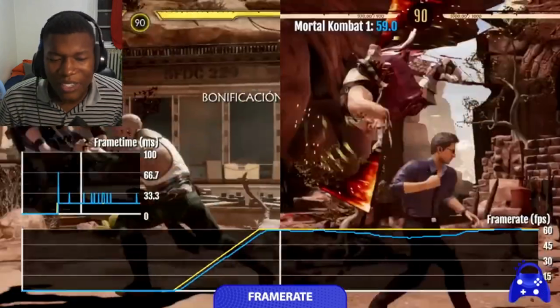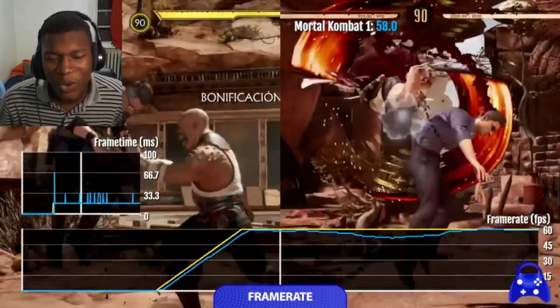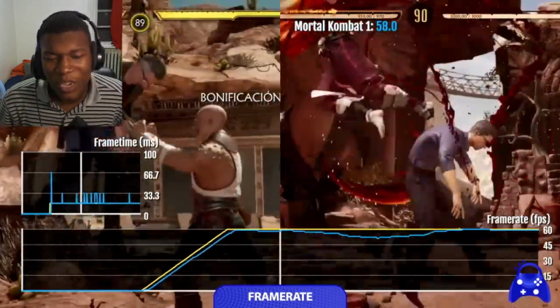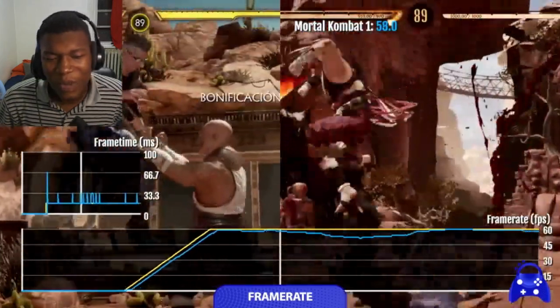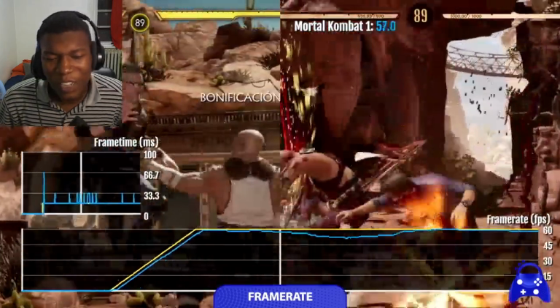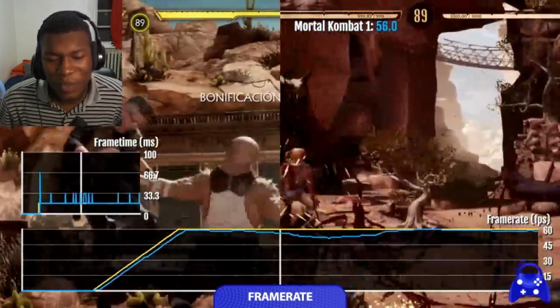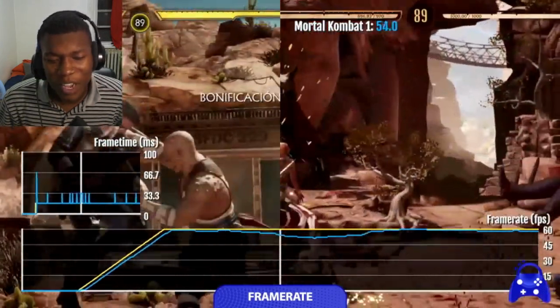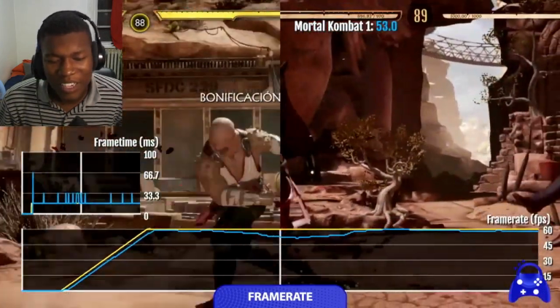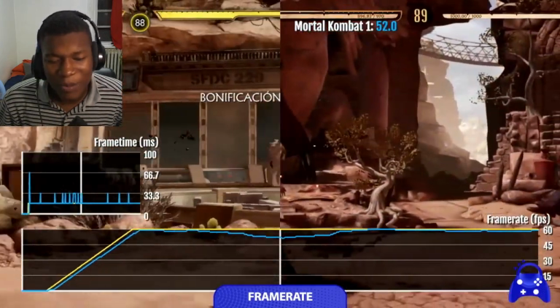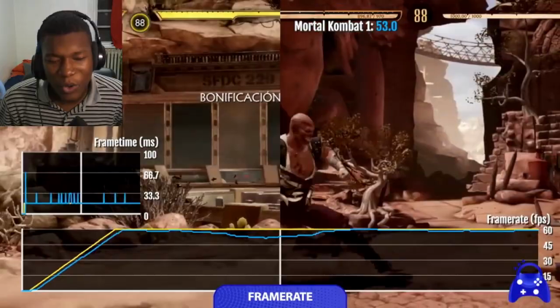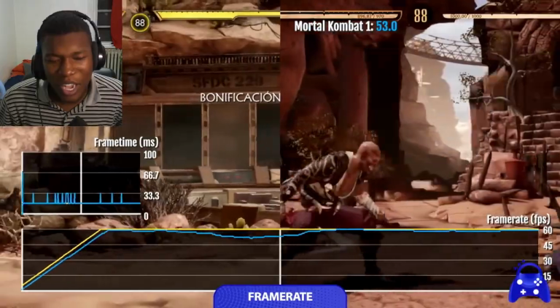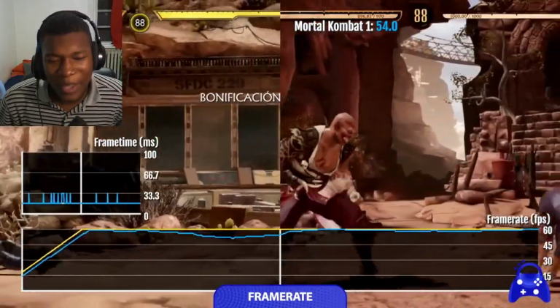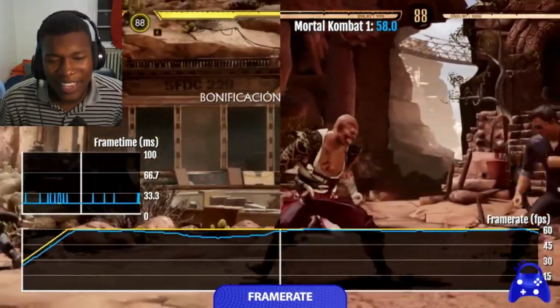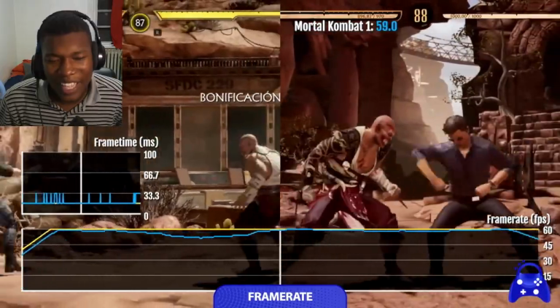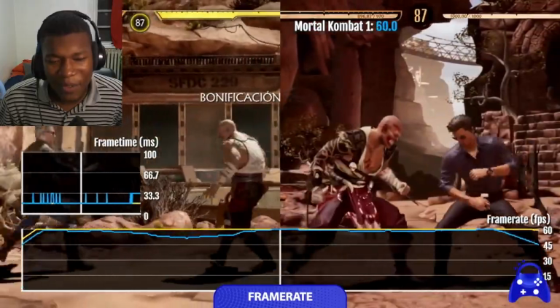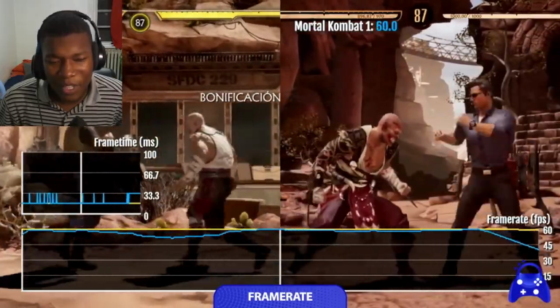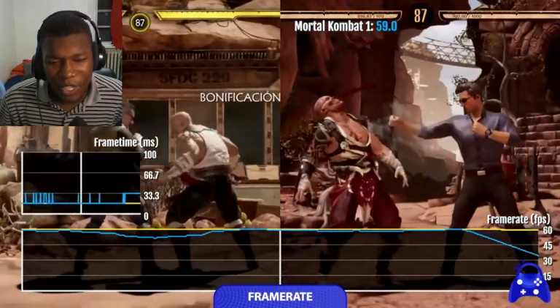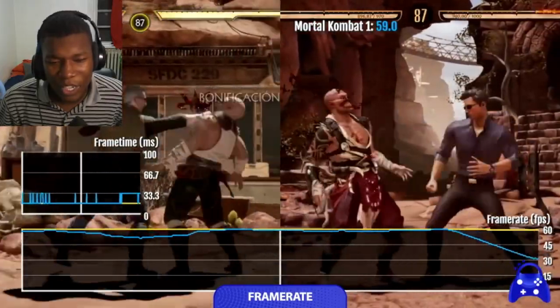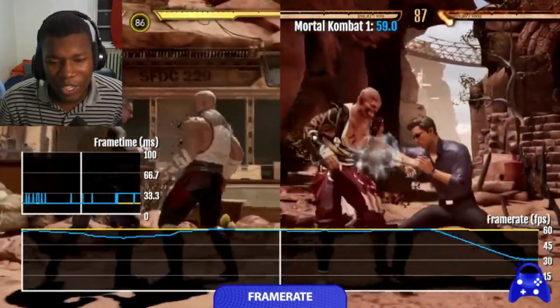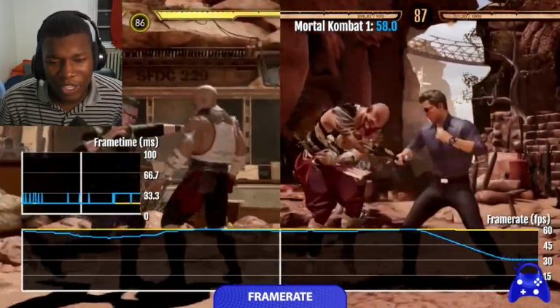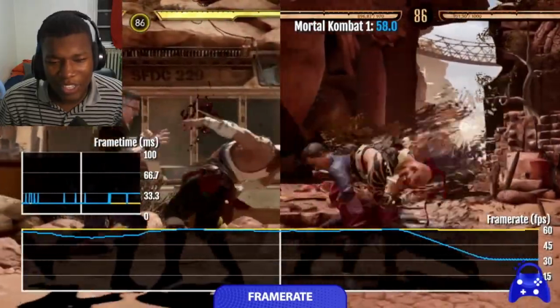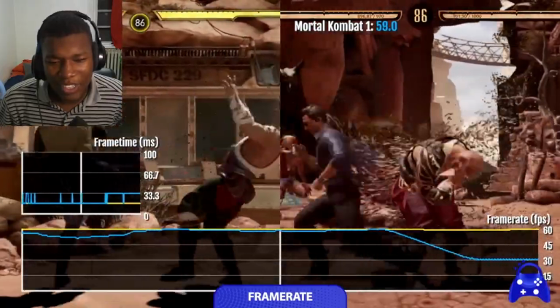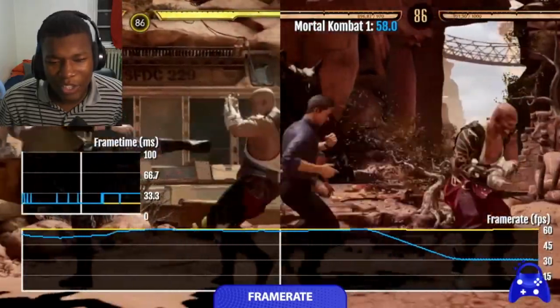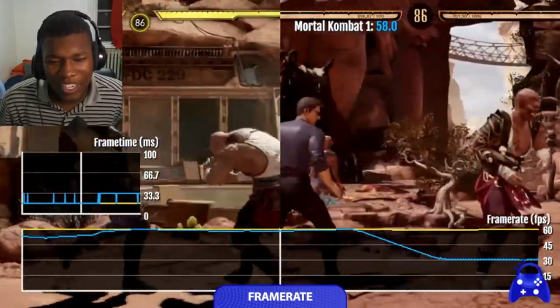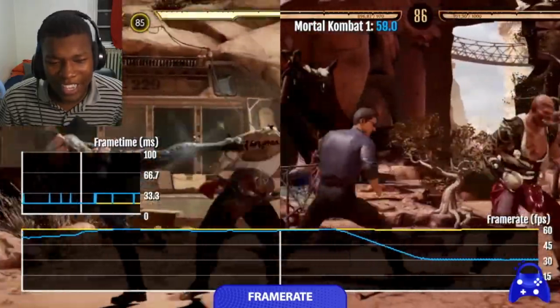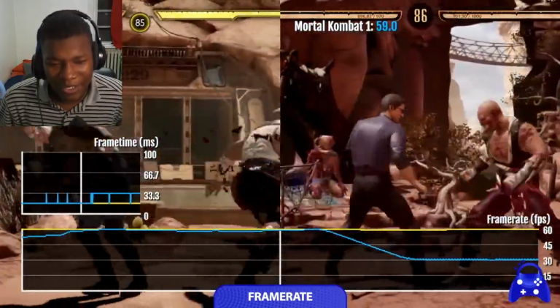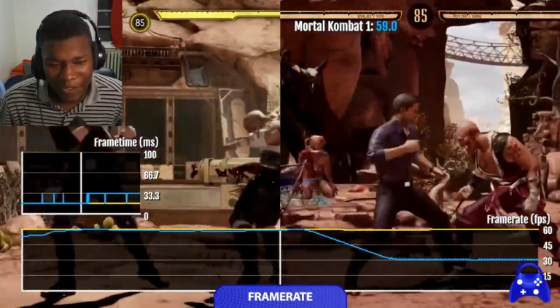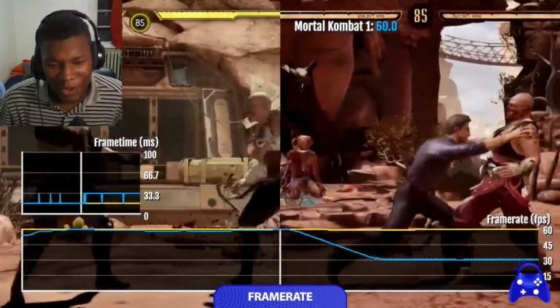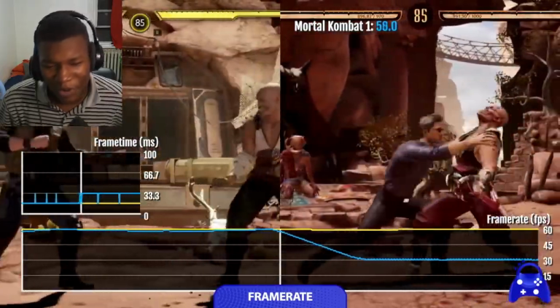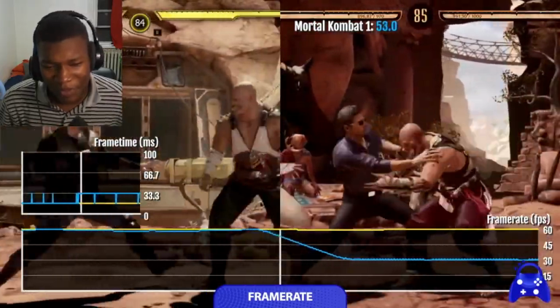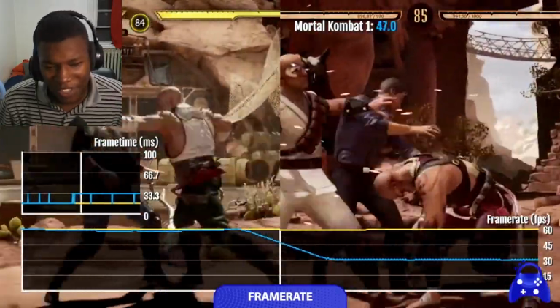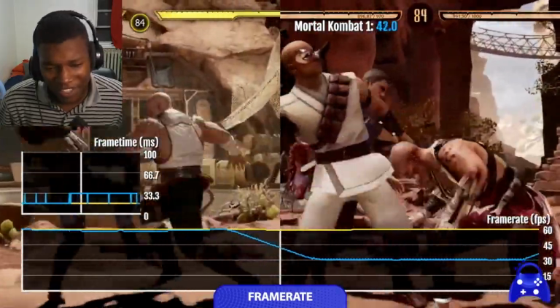Why does Baraka in Mortal Kombat 11 look nicer, even though he was the villain?